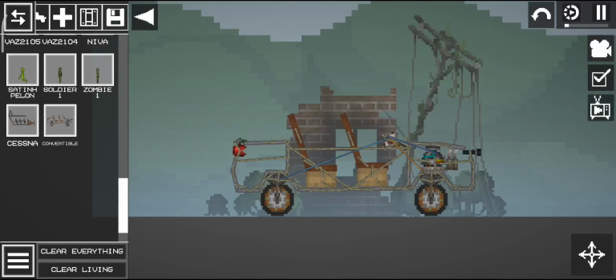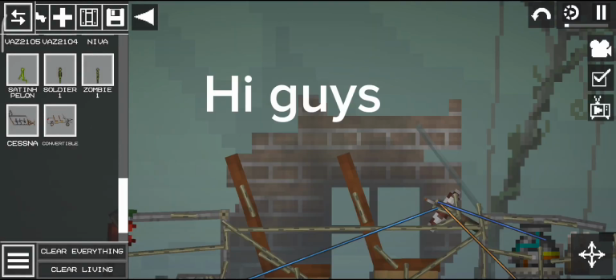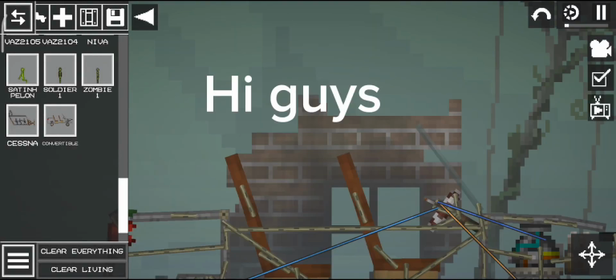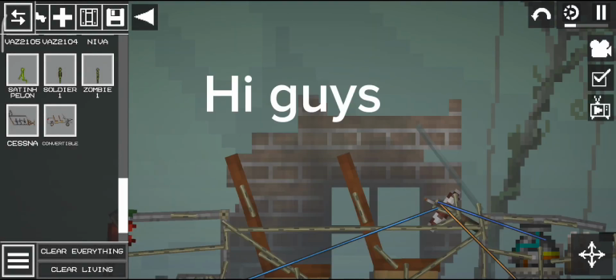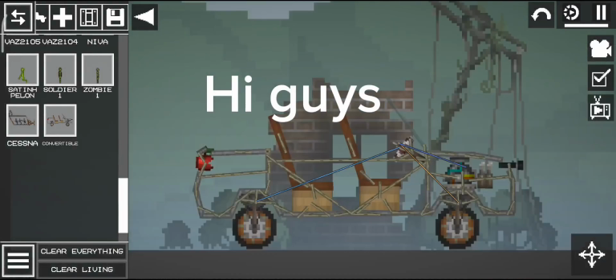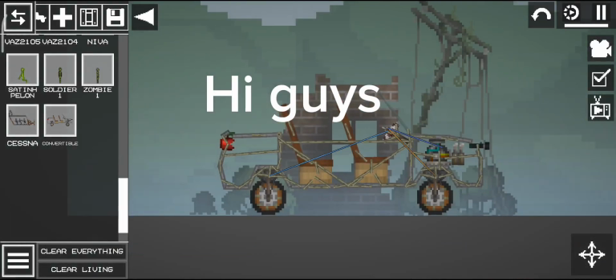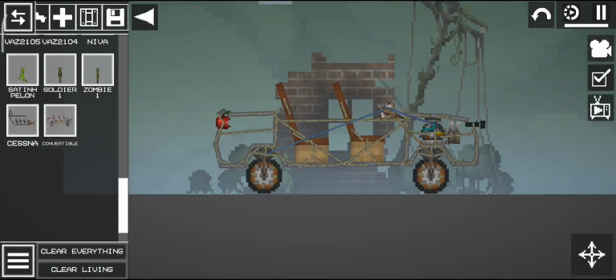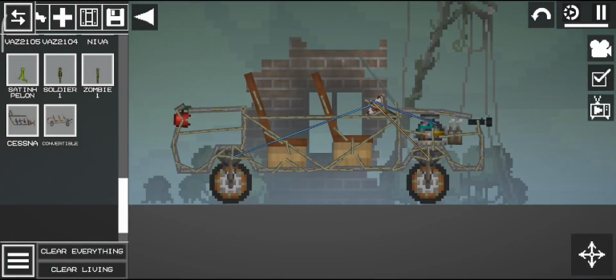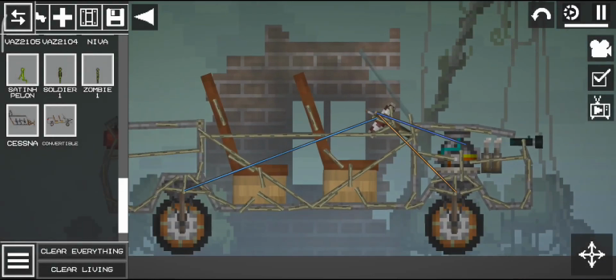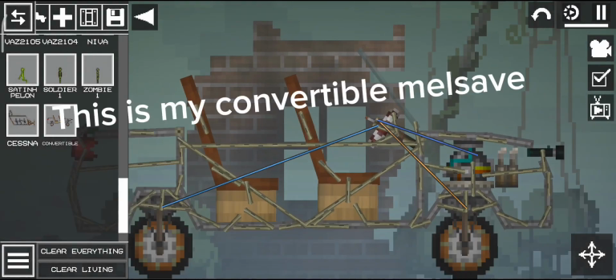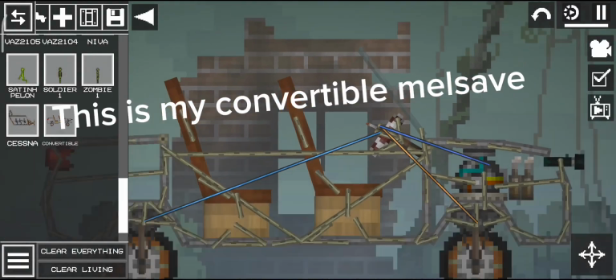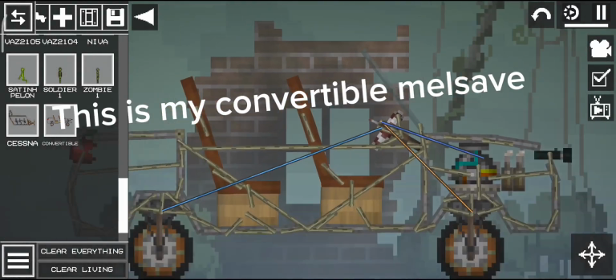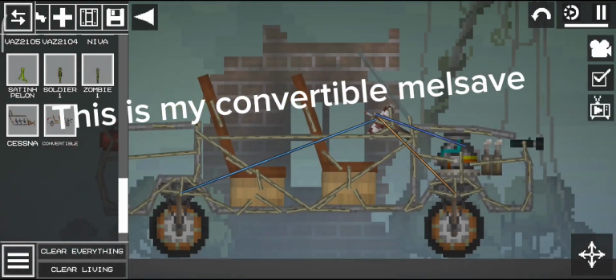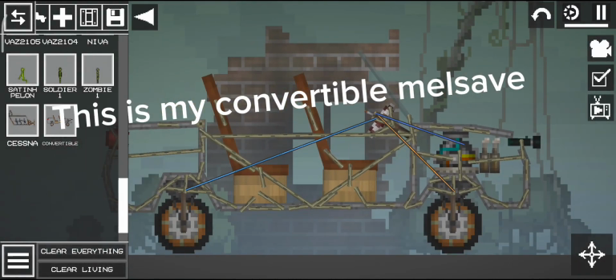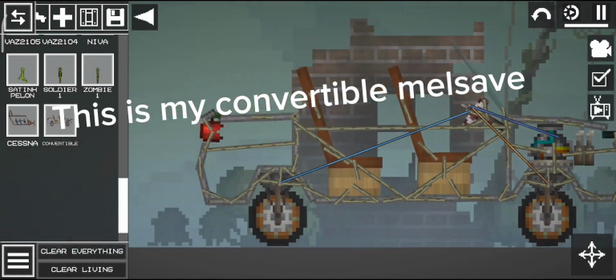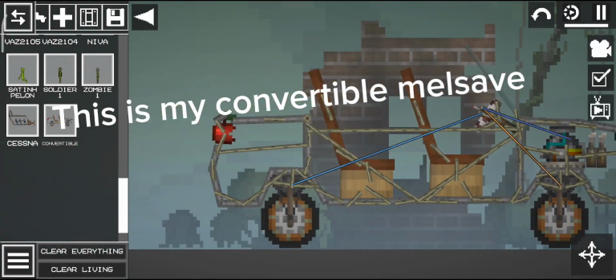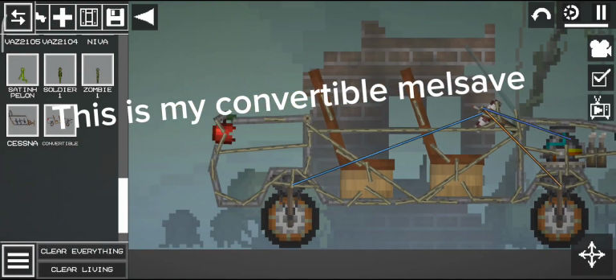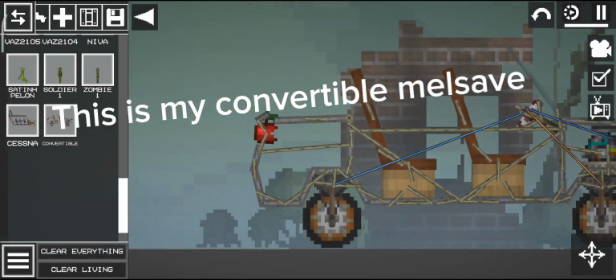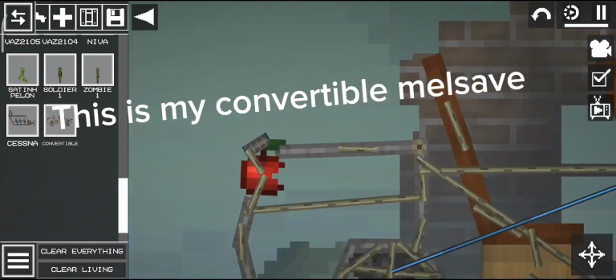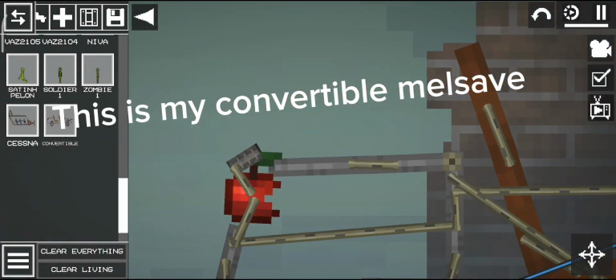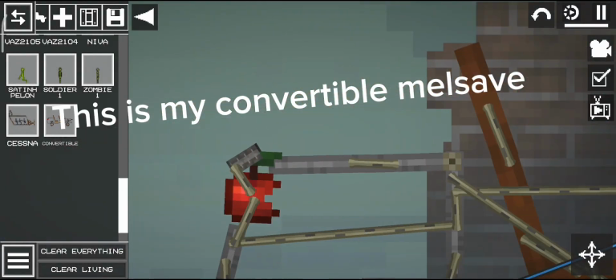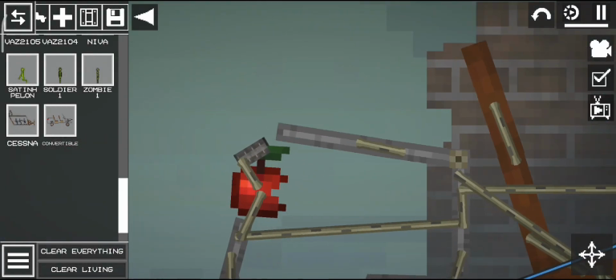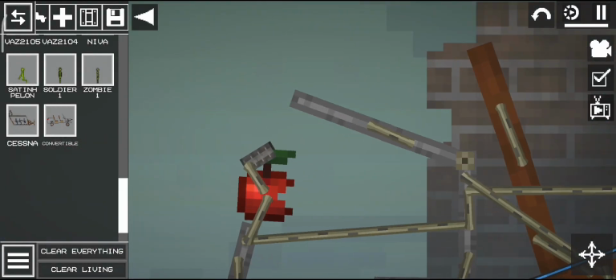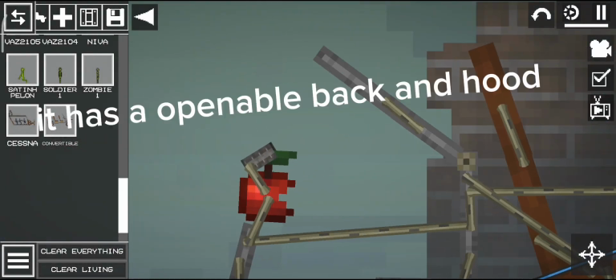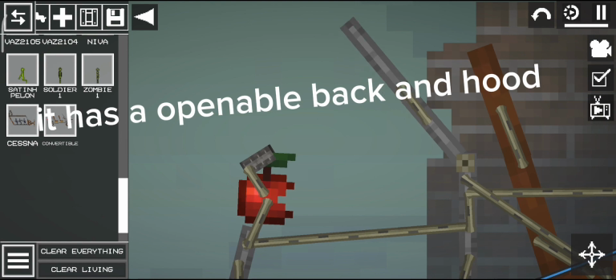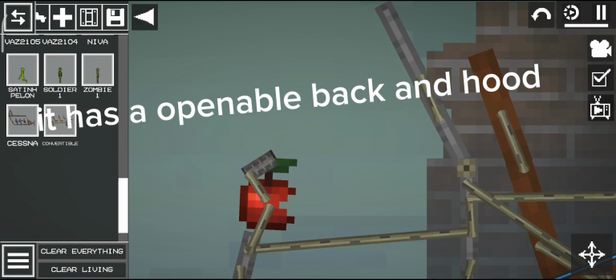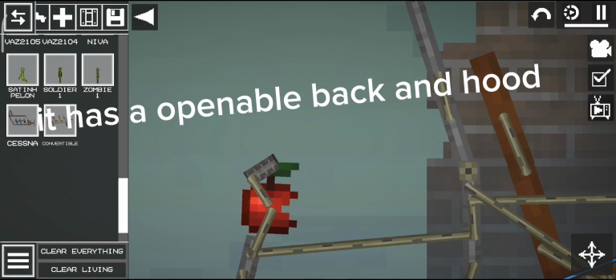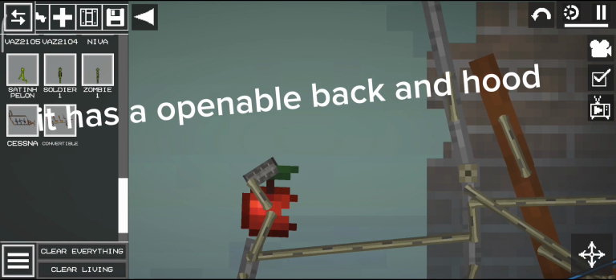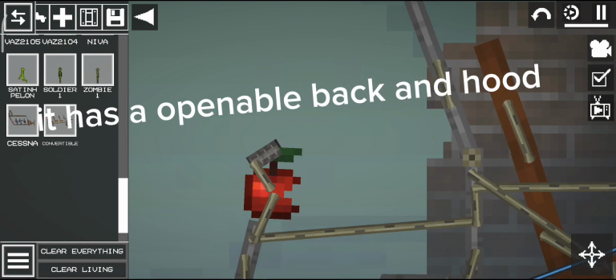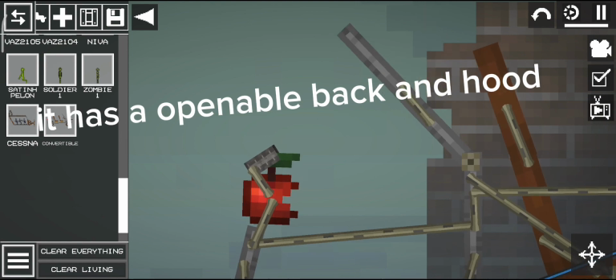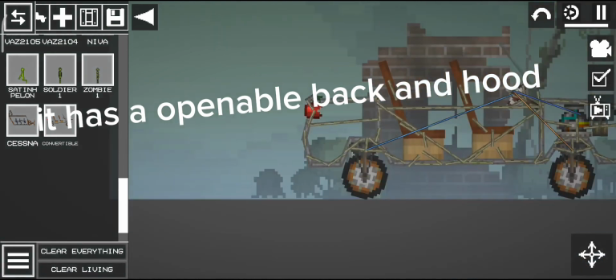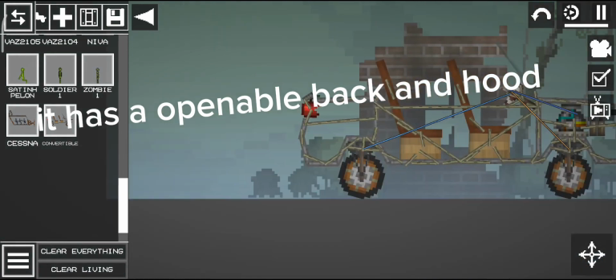Hi guys, this is my convertible Melsave. It has an openable back and hood.